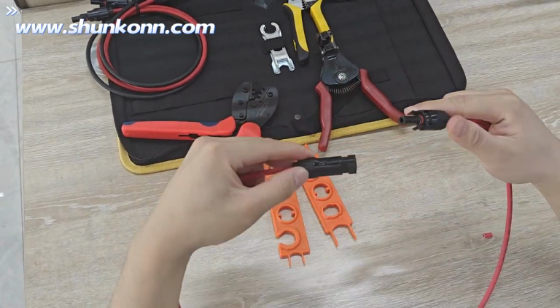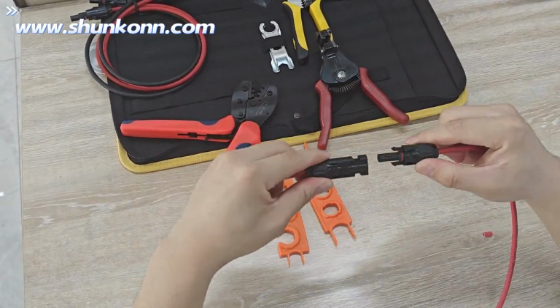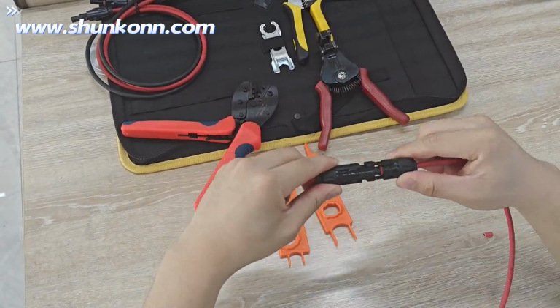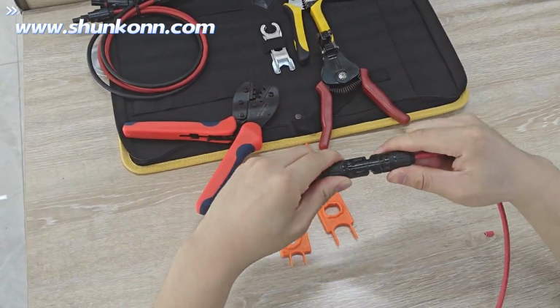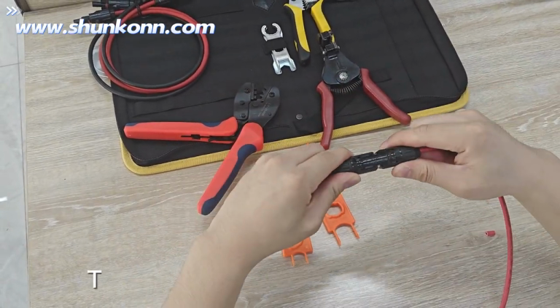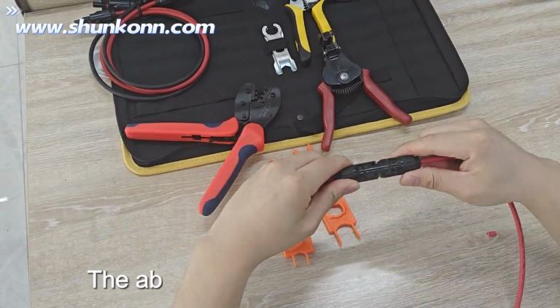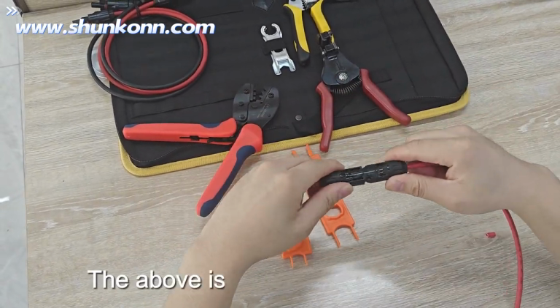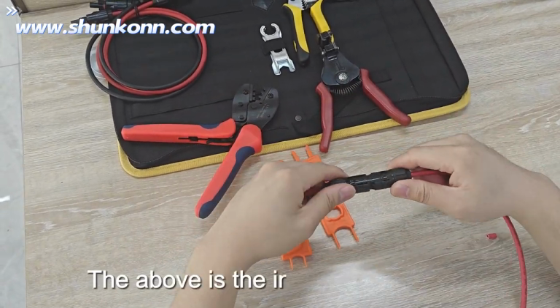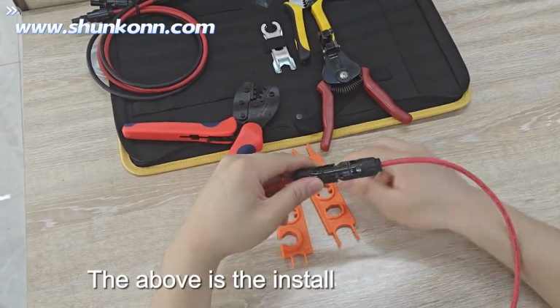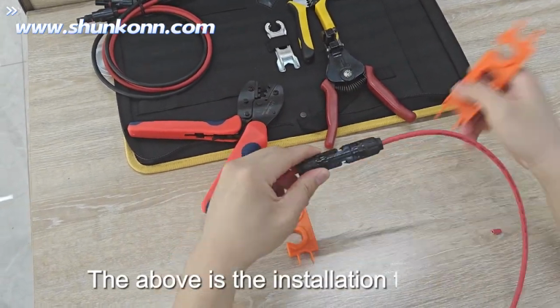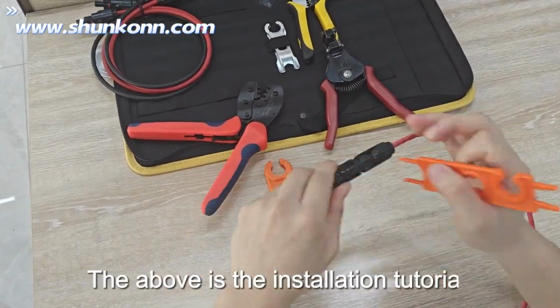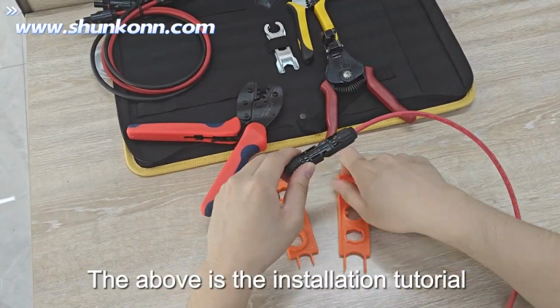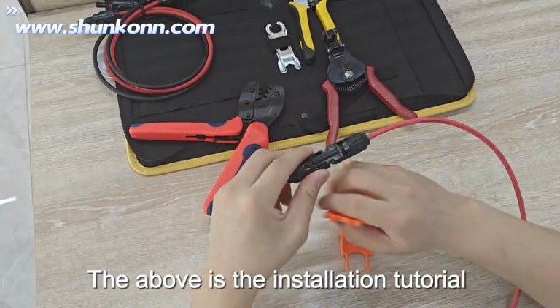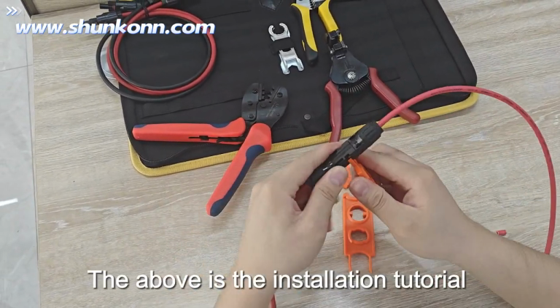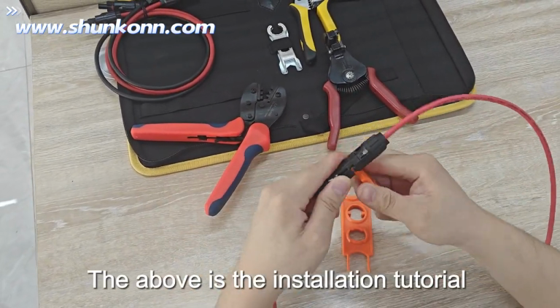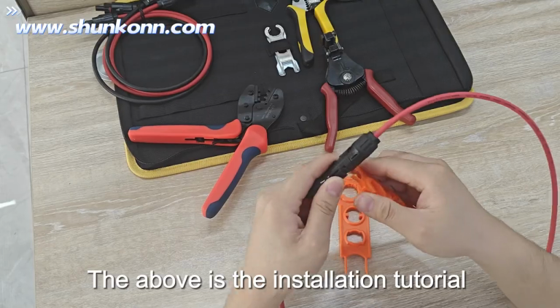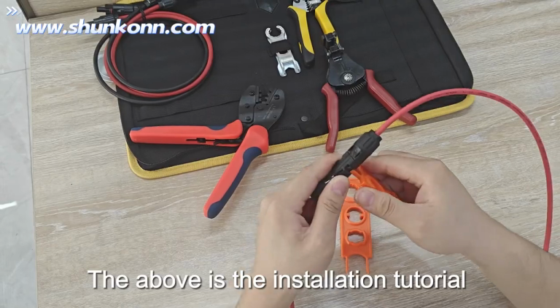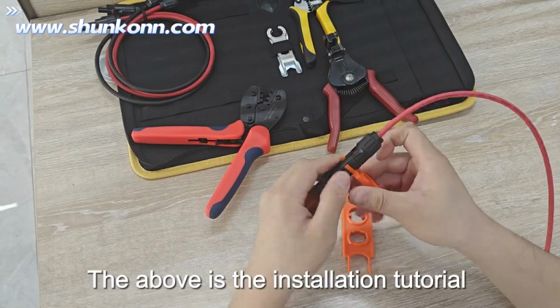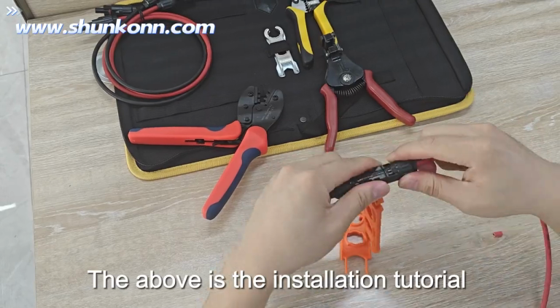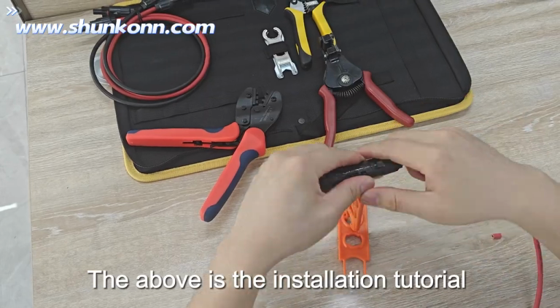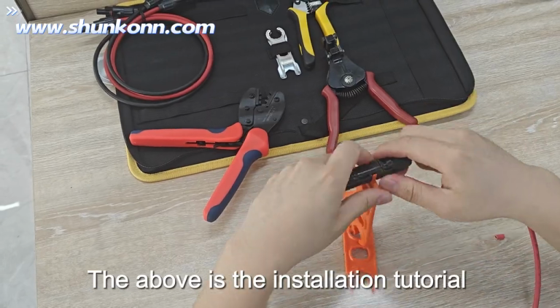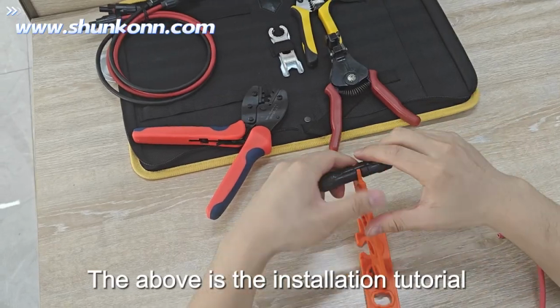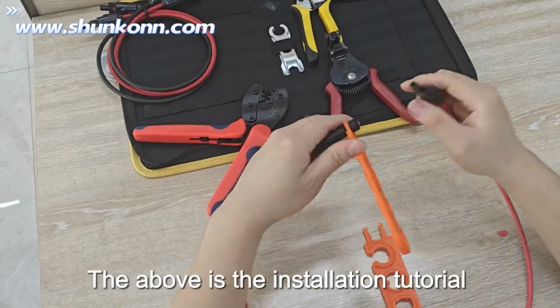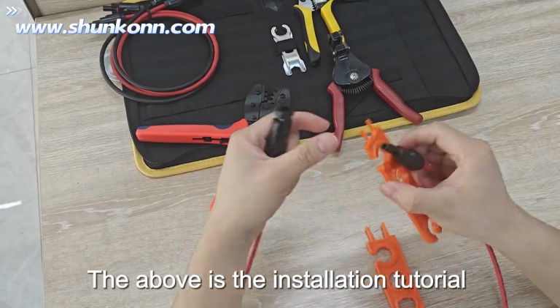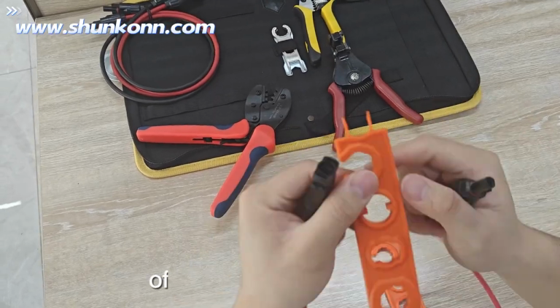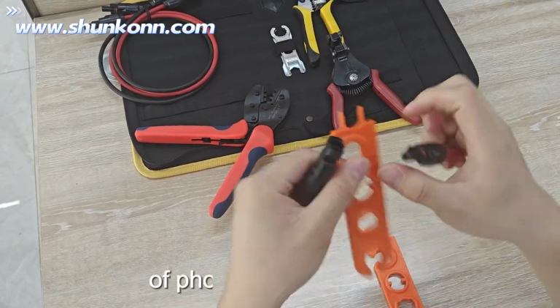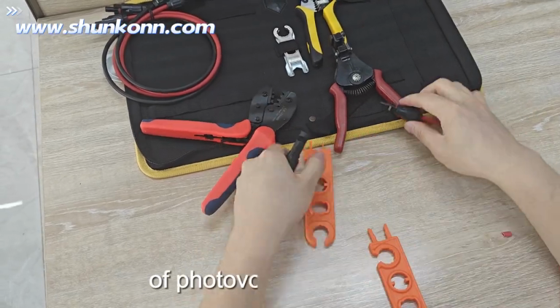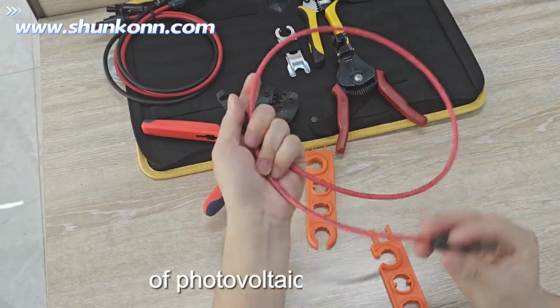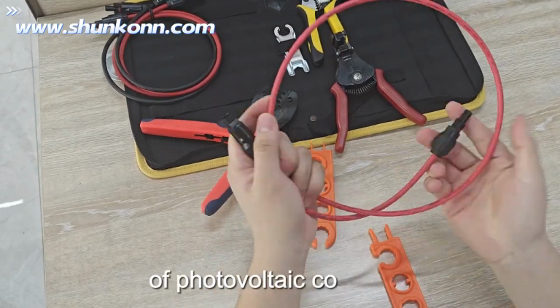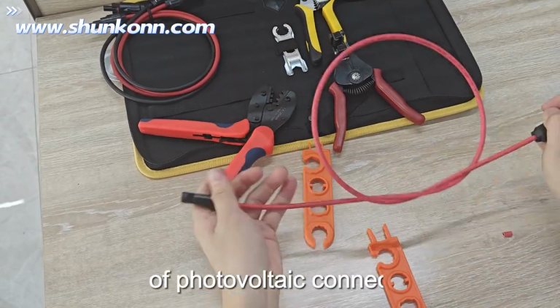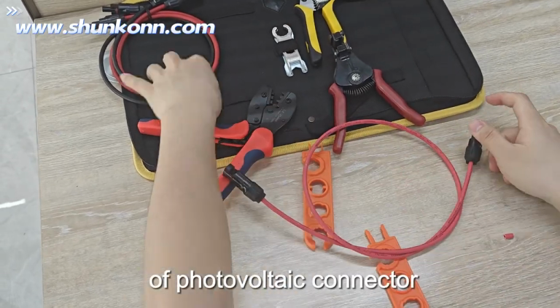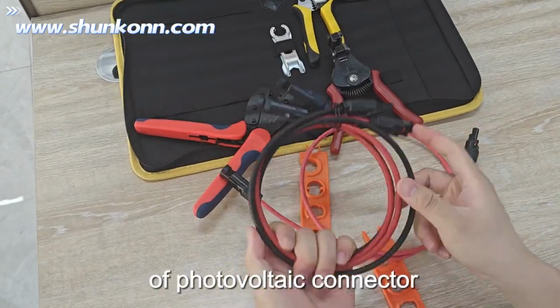The above is the installation tutorial of the photovoltaic connector.